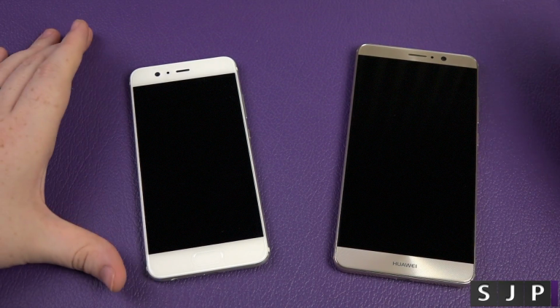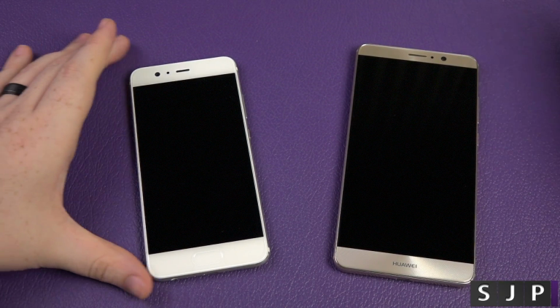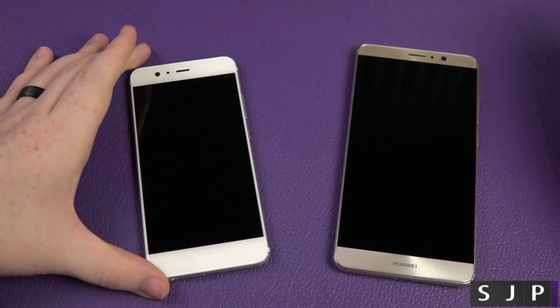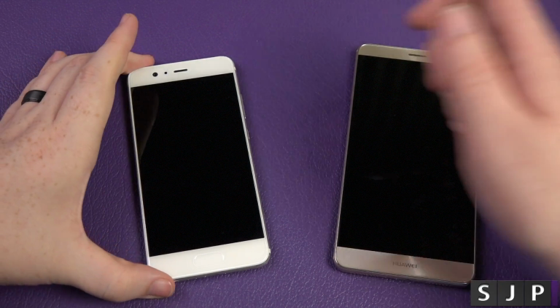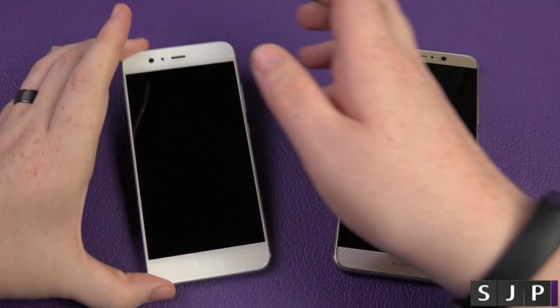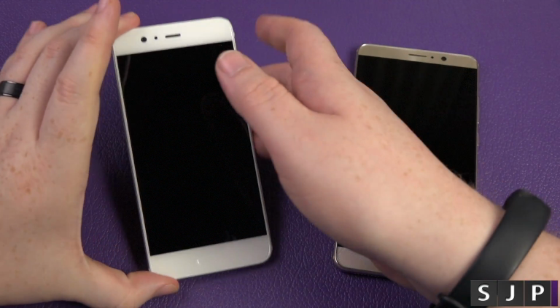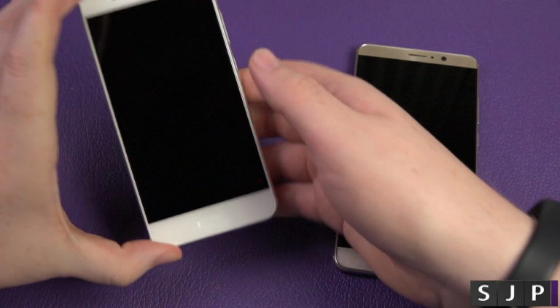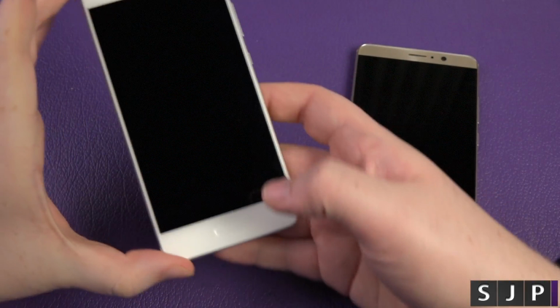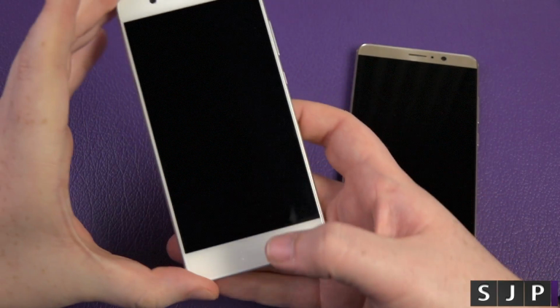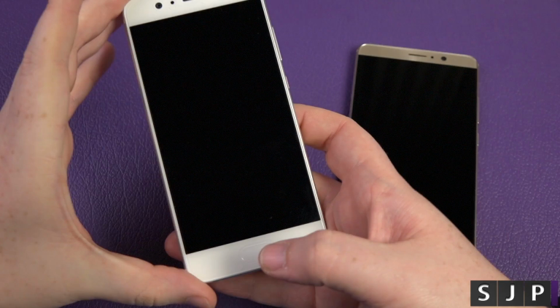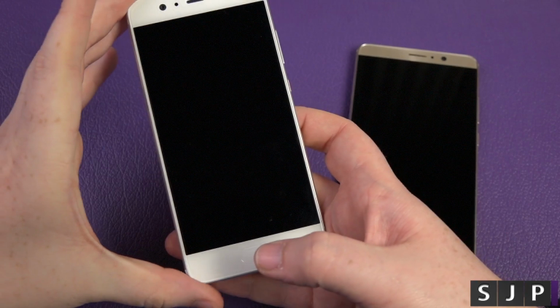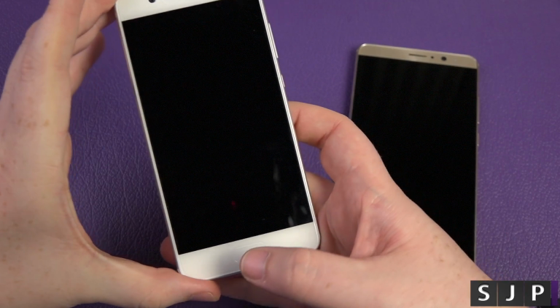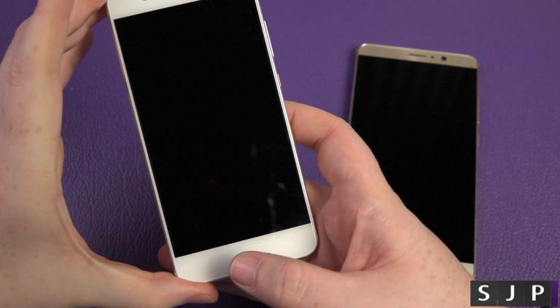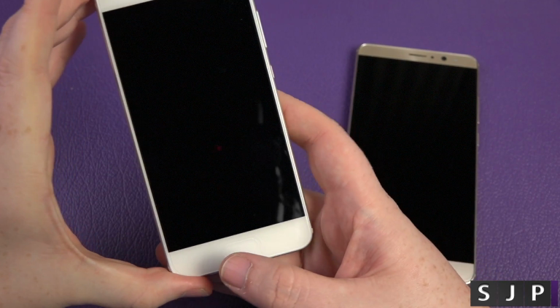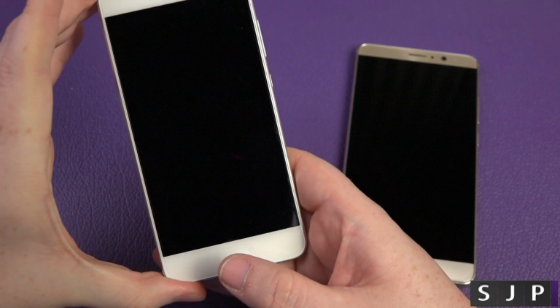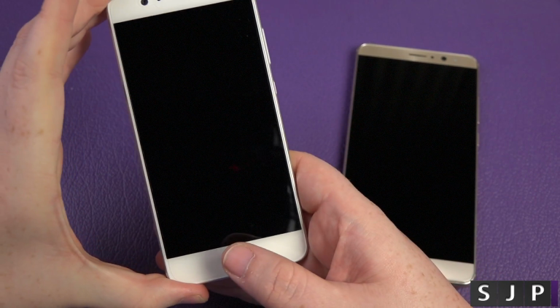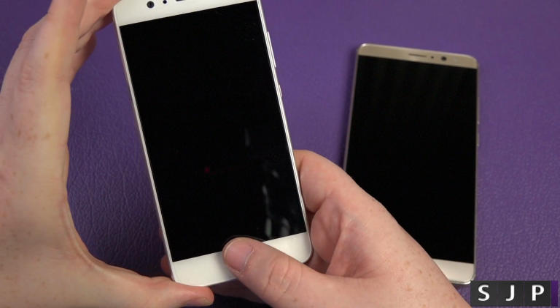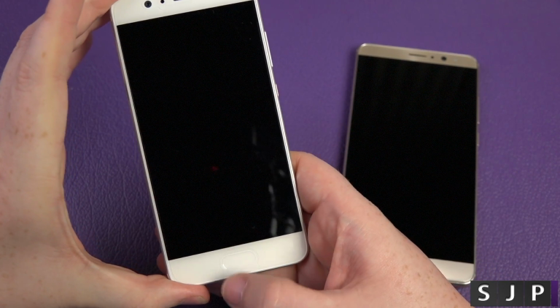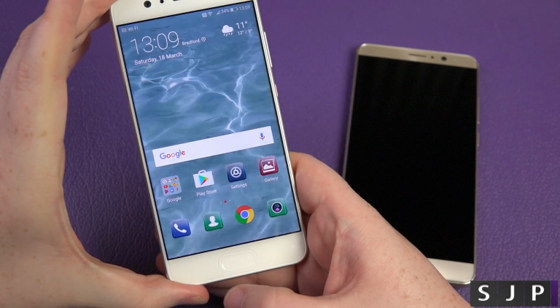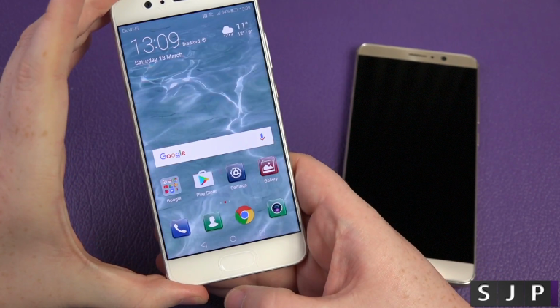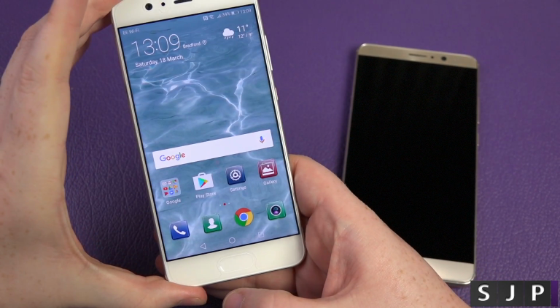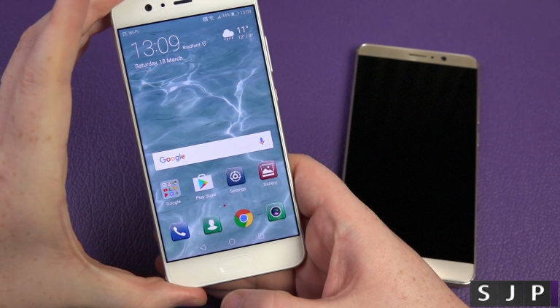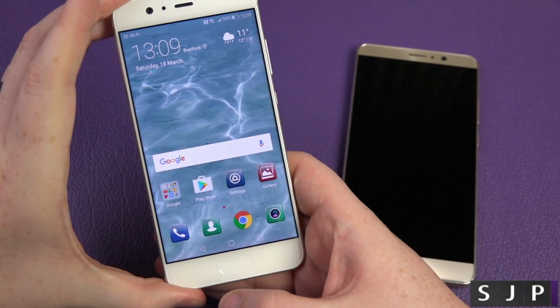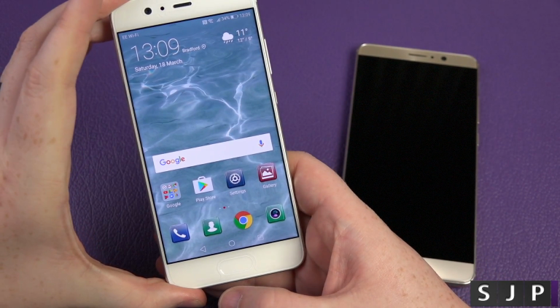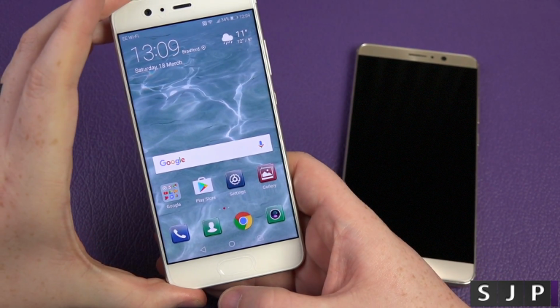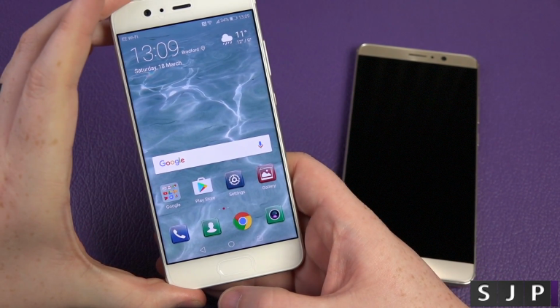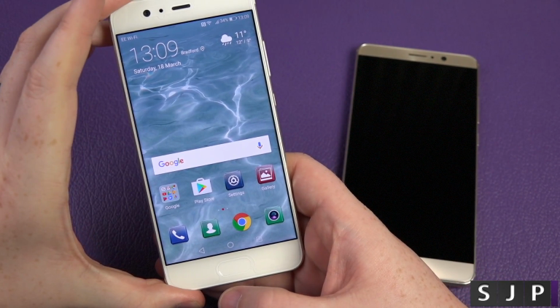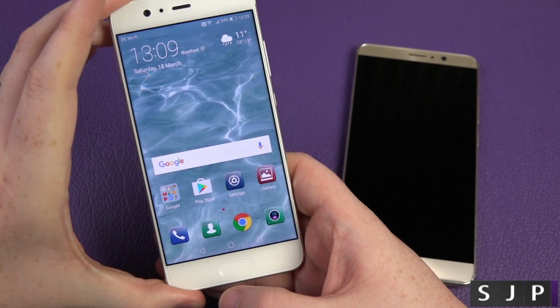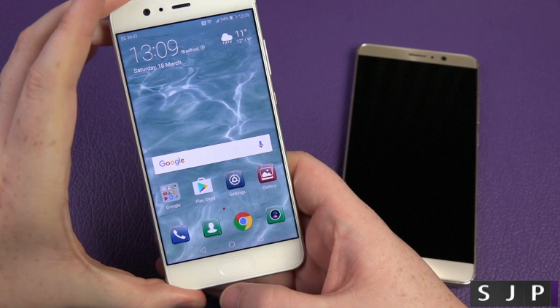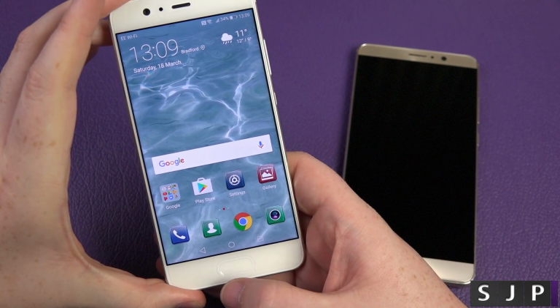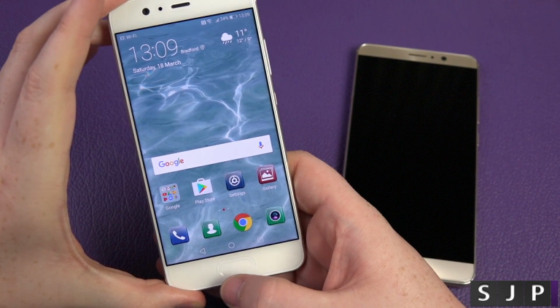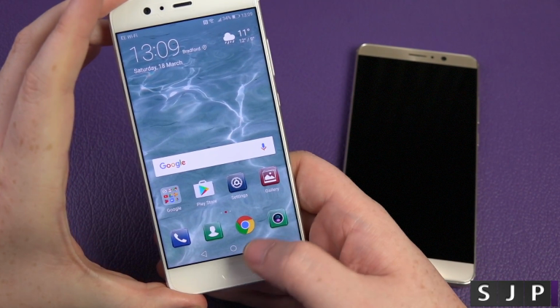First things first, let's jump into the devices. Watch how fast this is — that is insanely fast.